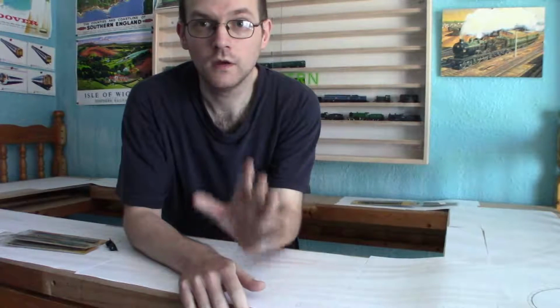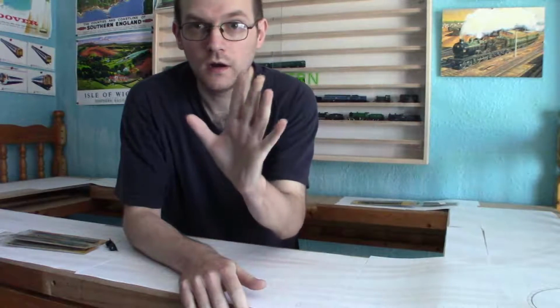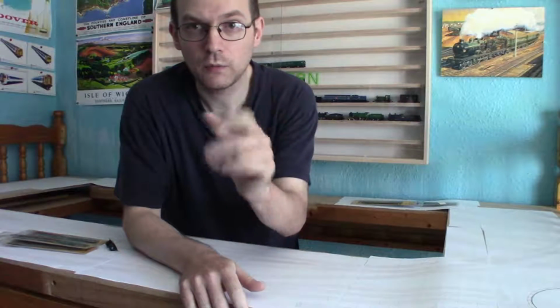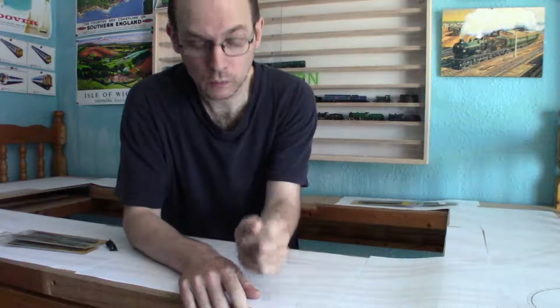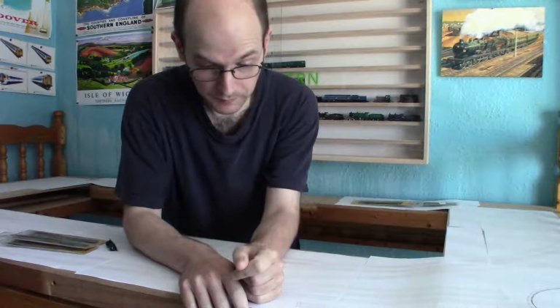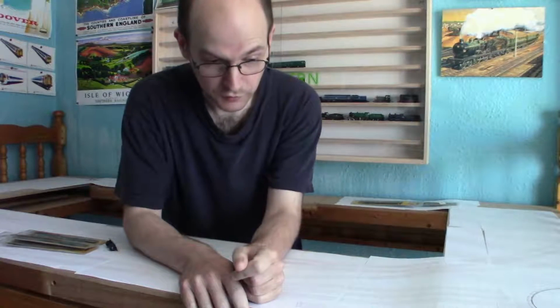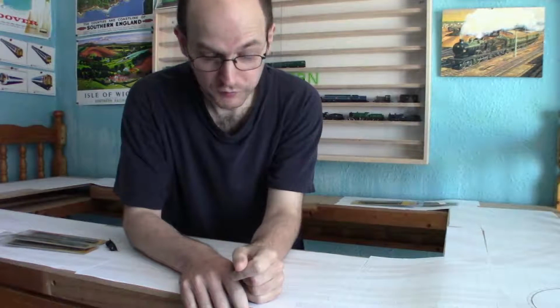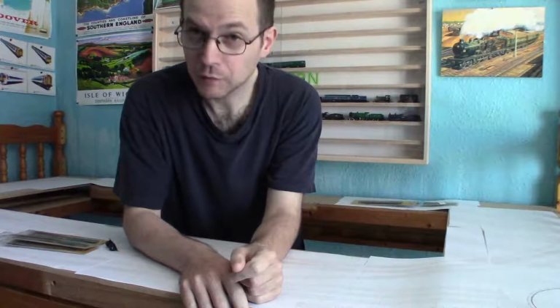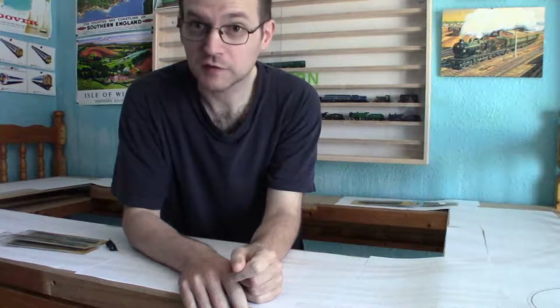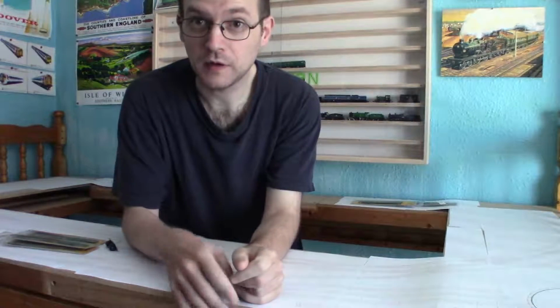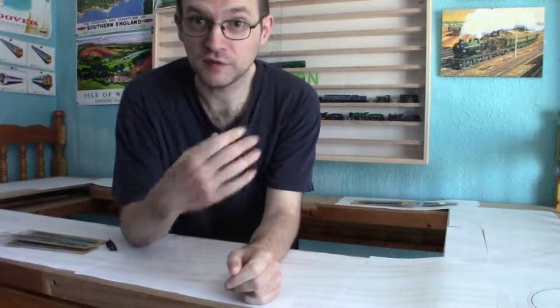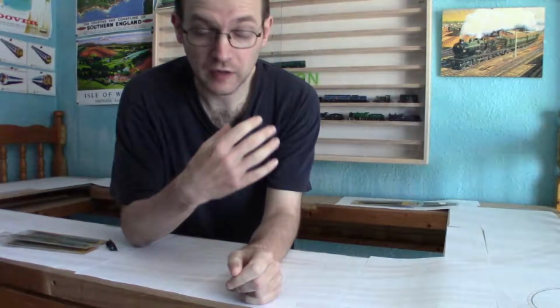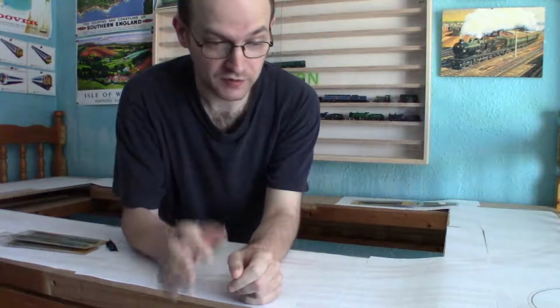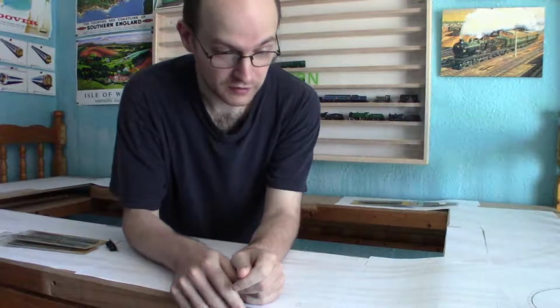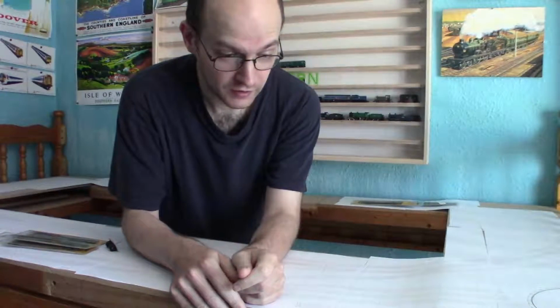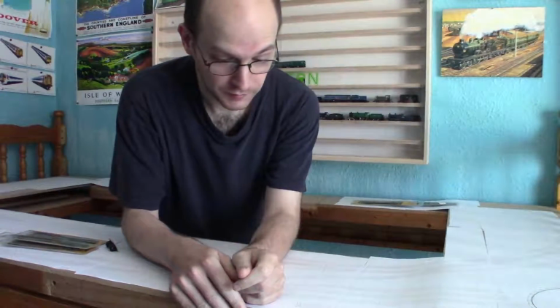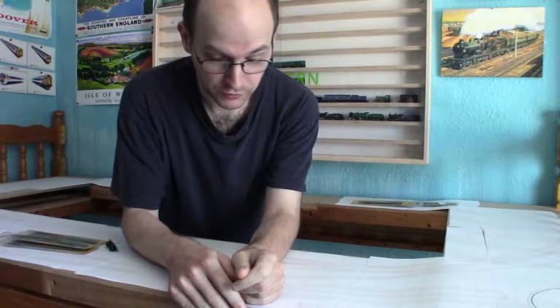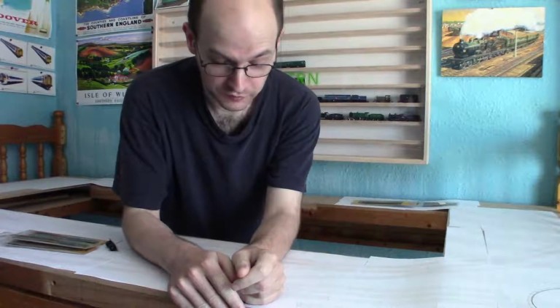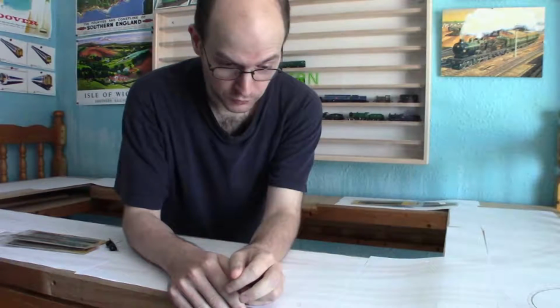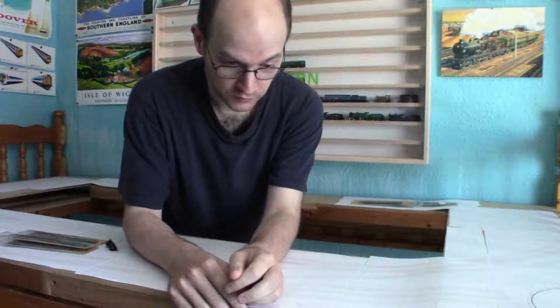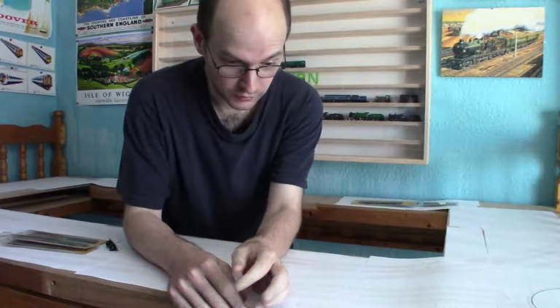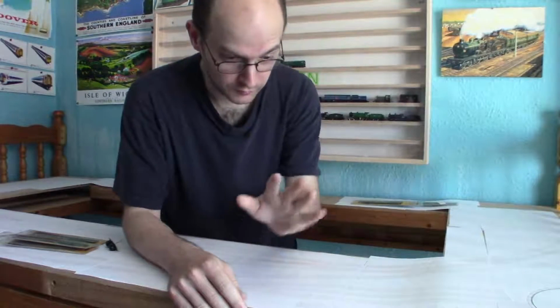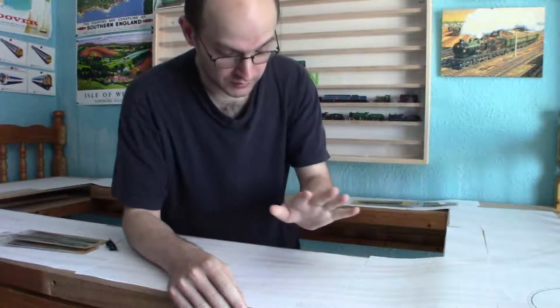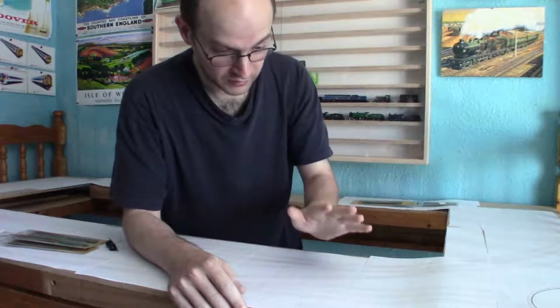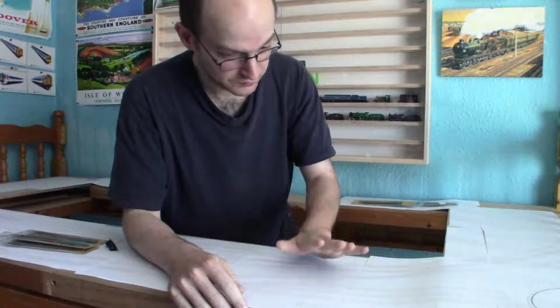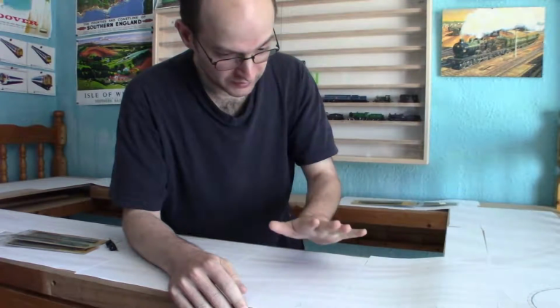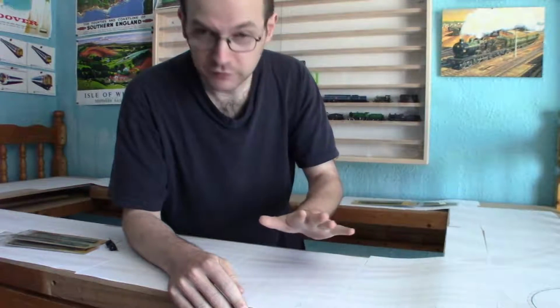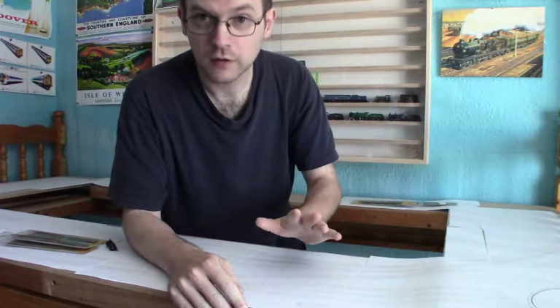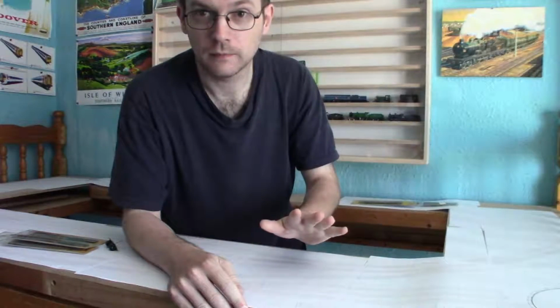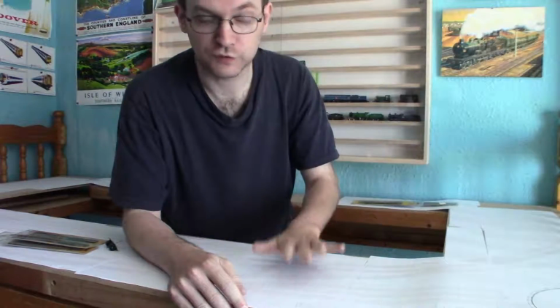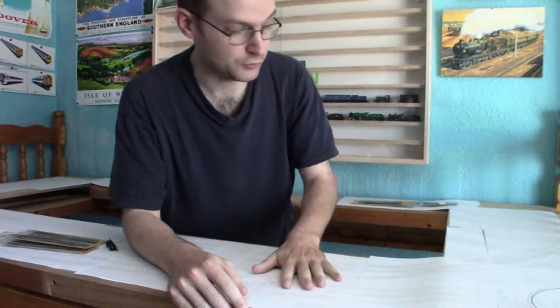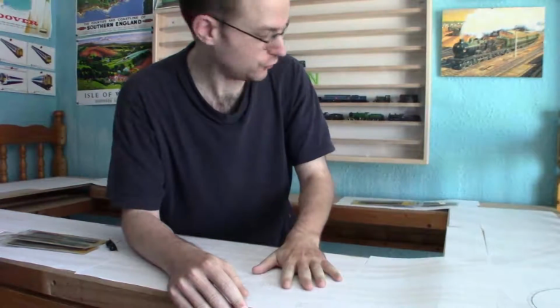Hello everyone! Welcome to Gospel Railworks. My name is James and today I'll be doing some more work on my large layout, Bosnport.